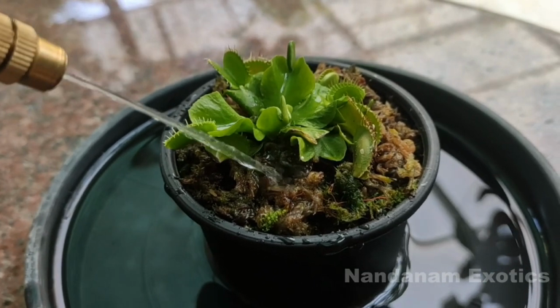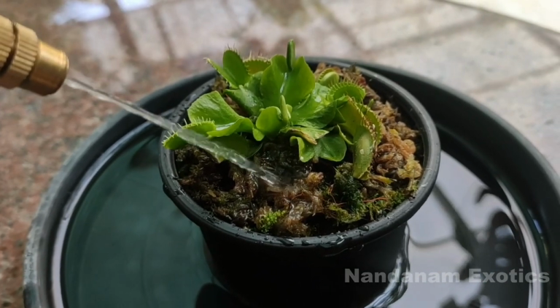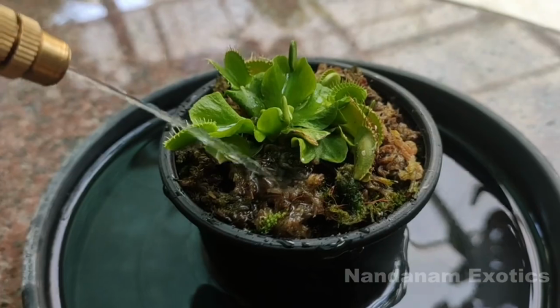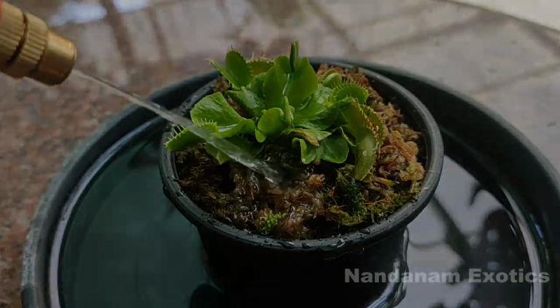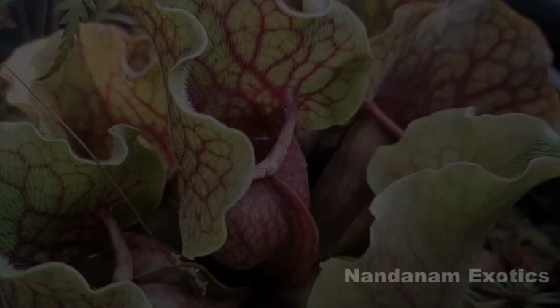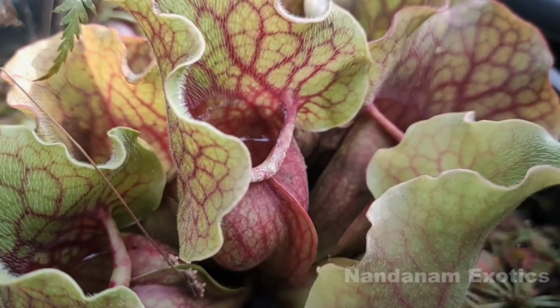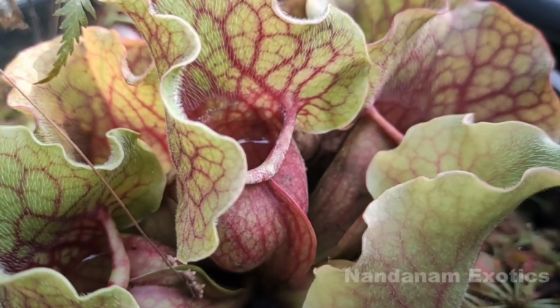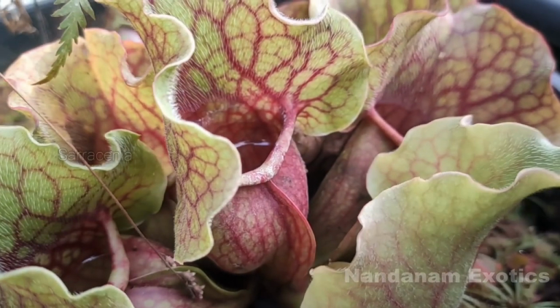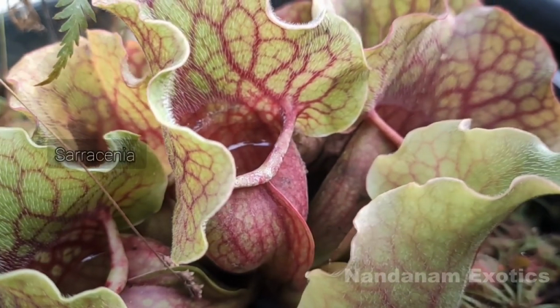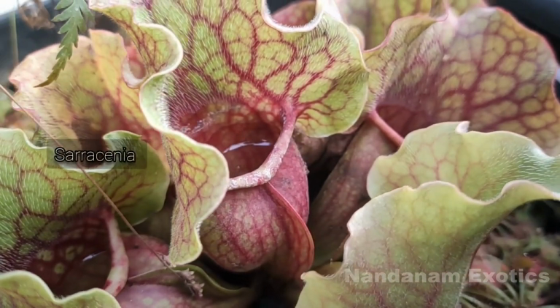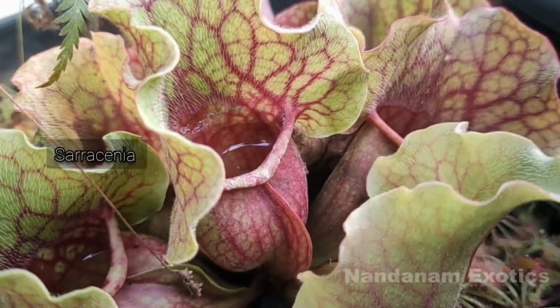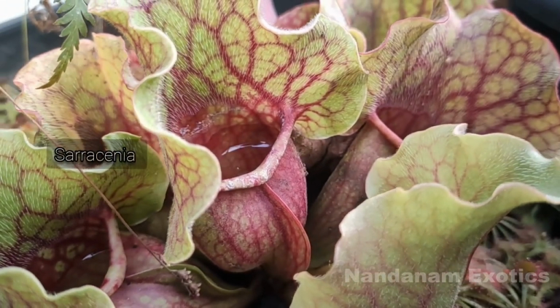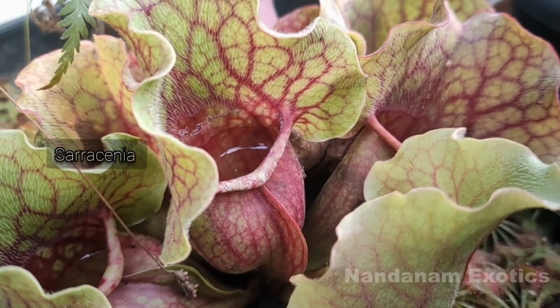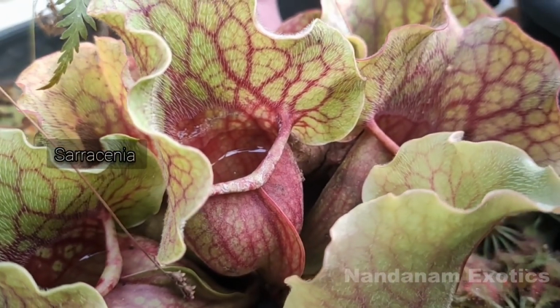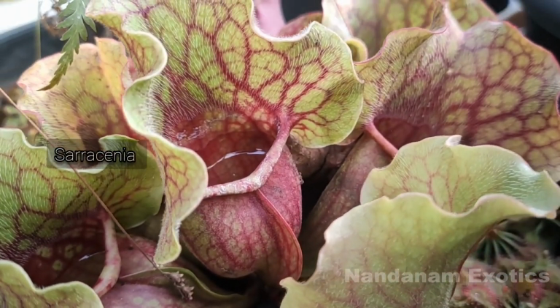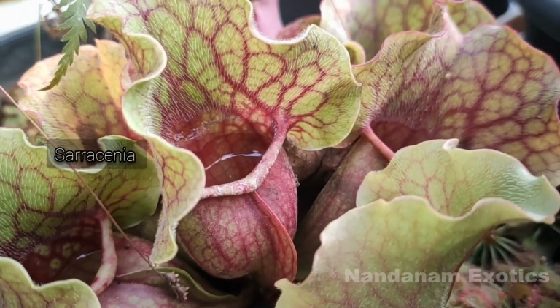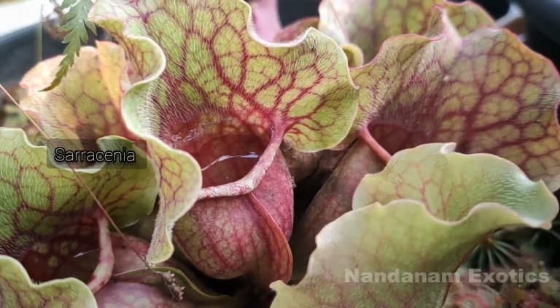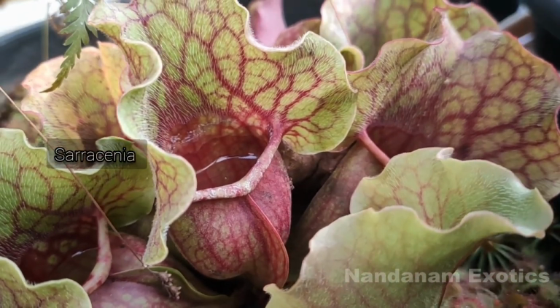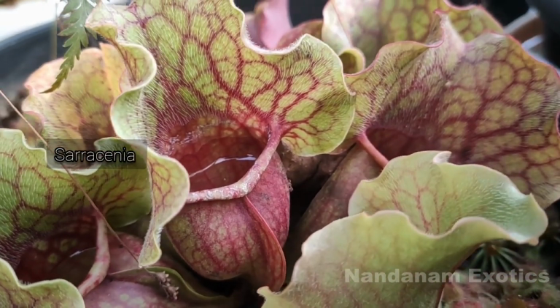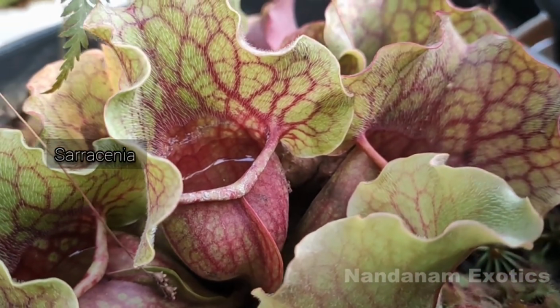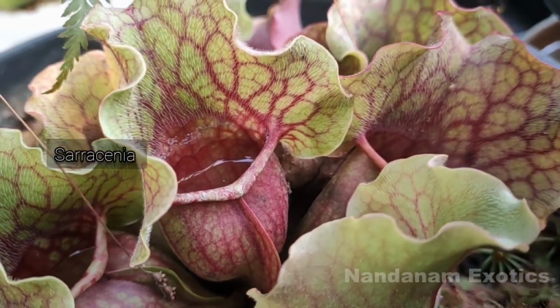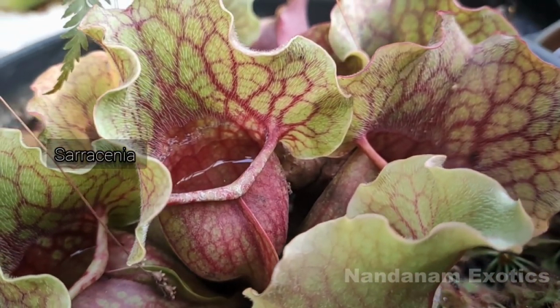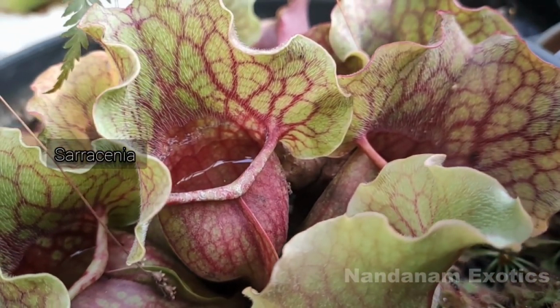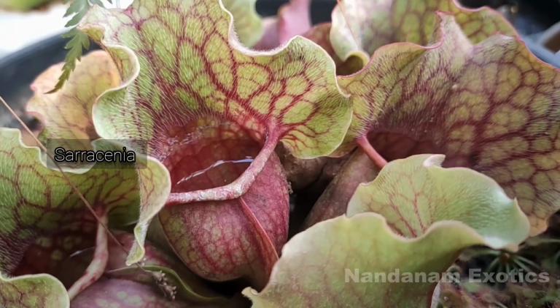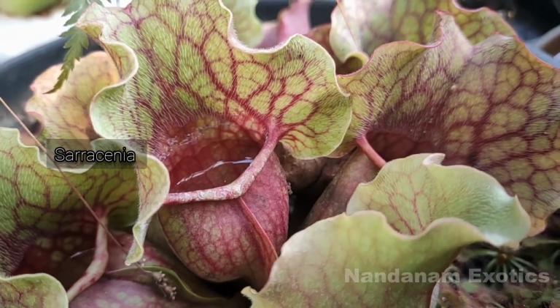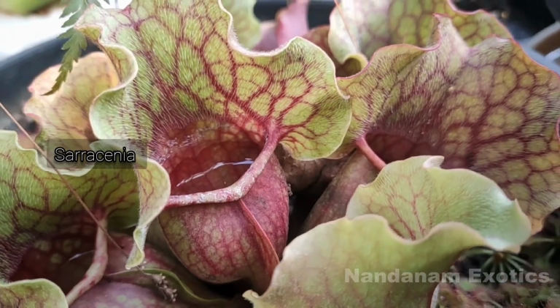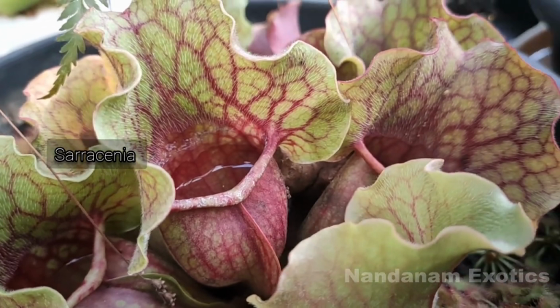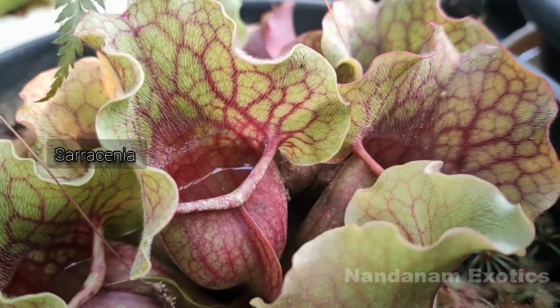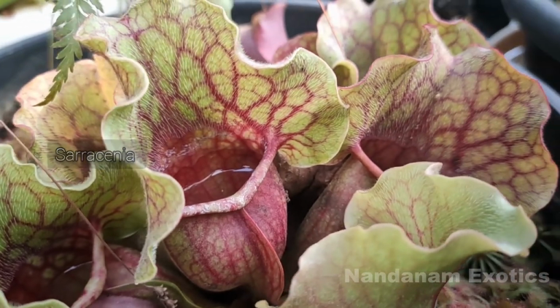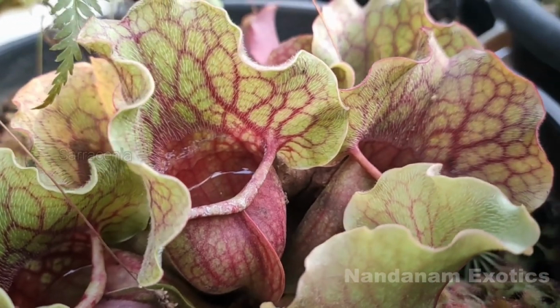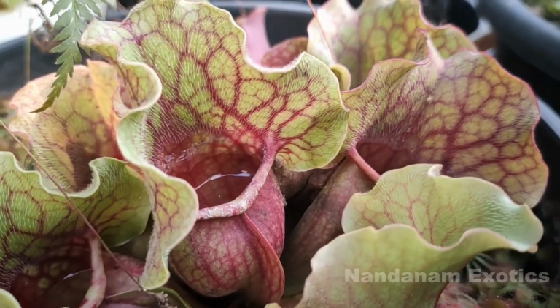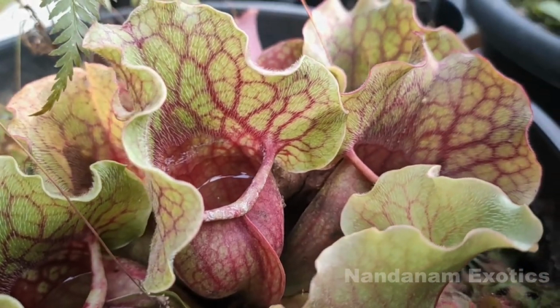While we are on the topic of watering, some pitcher plants require us to fill the pitchers with water, which is naturally done by rain in nature.